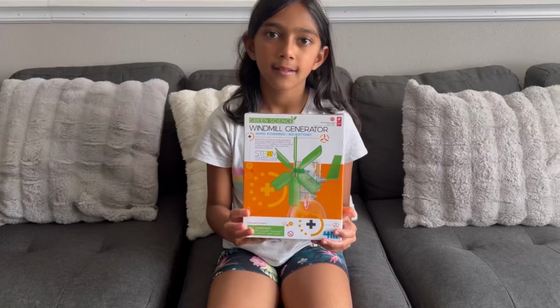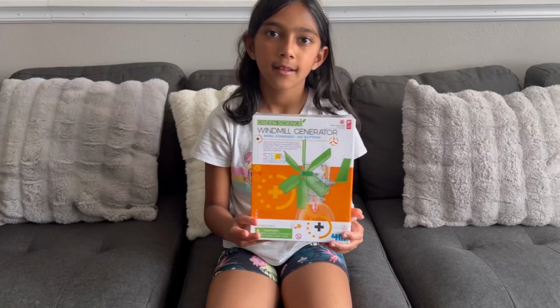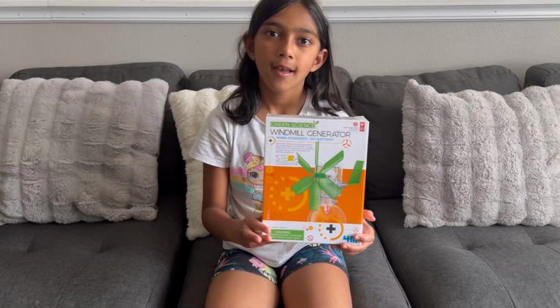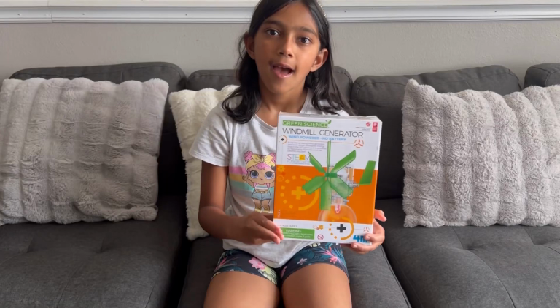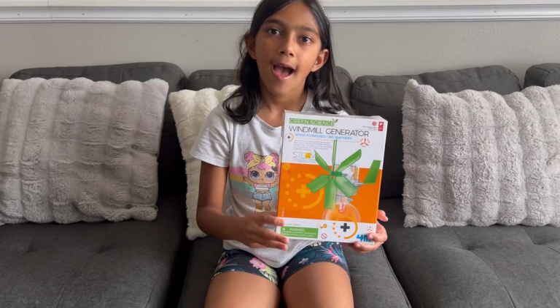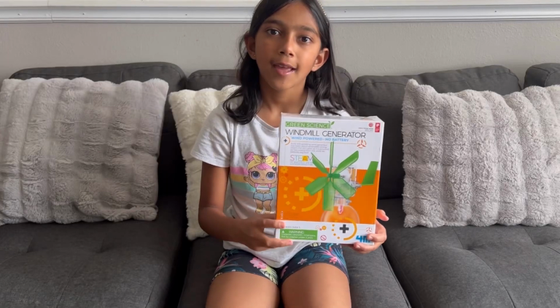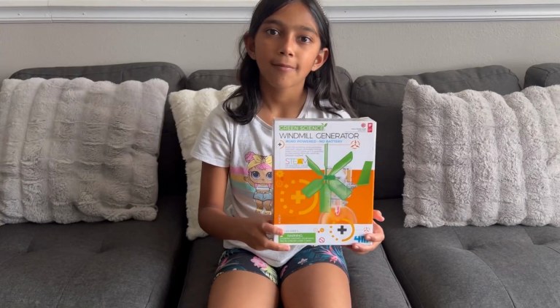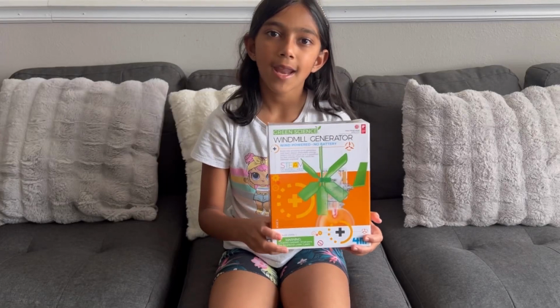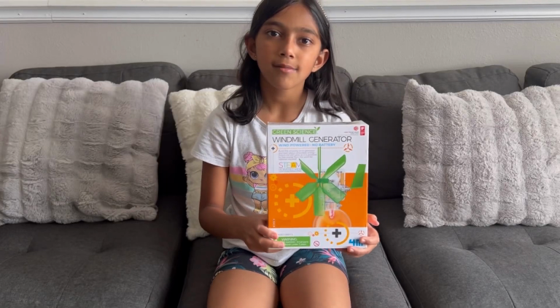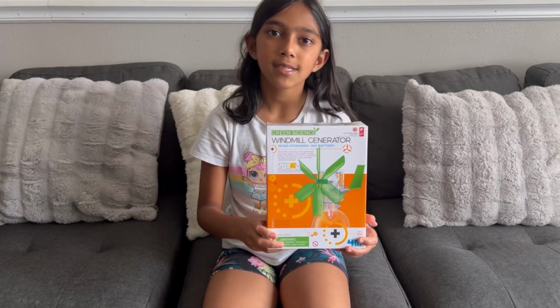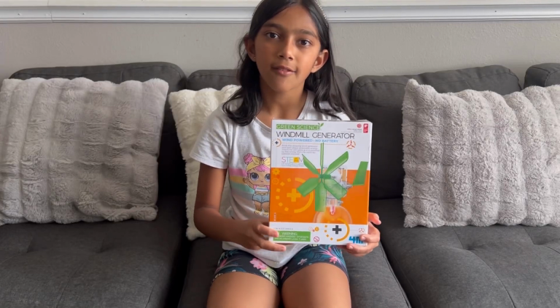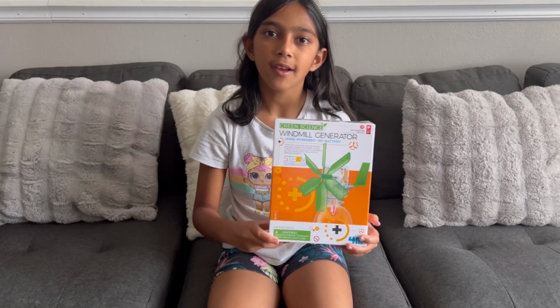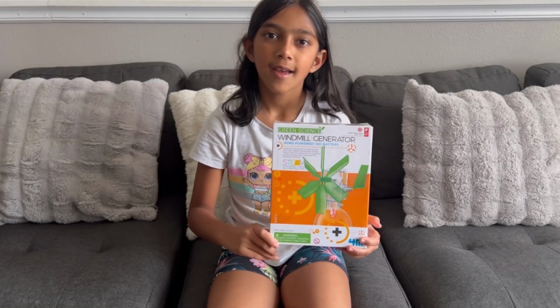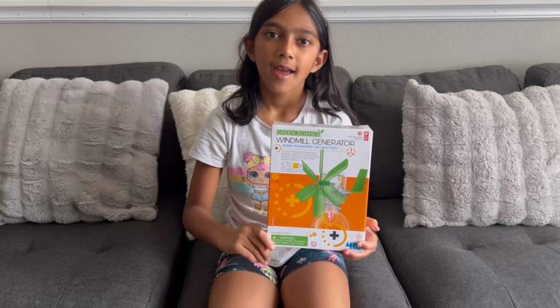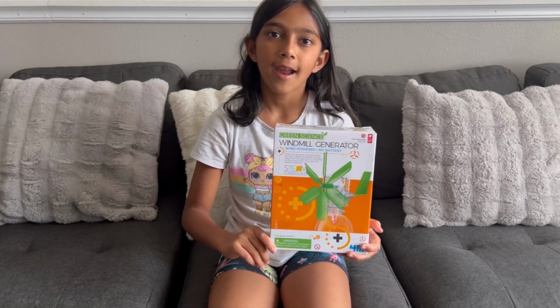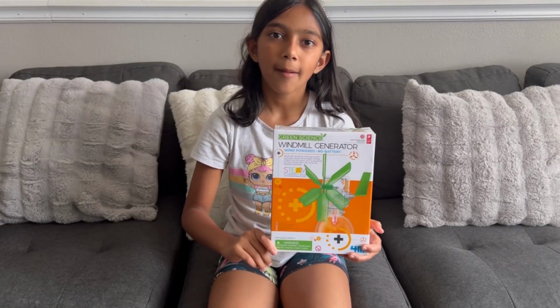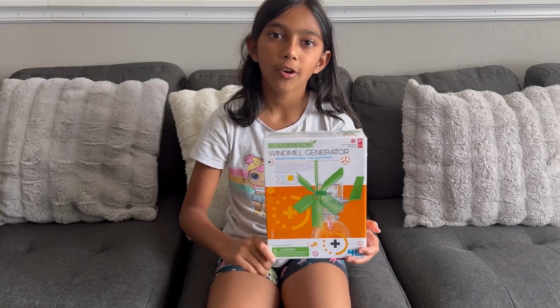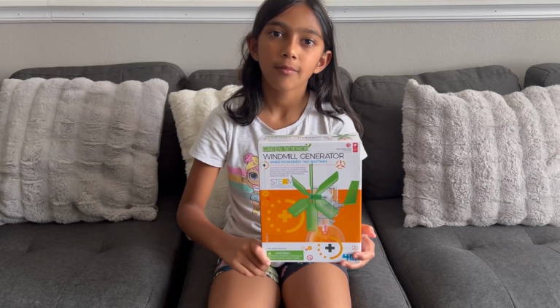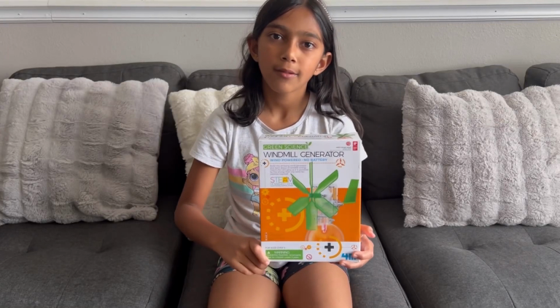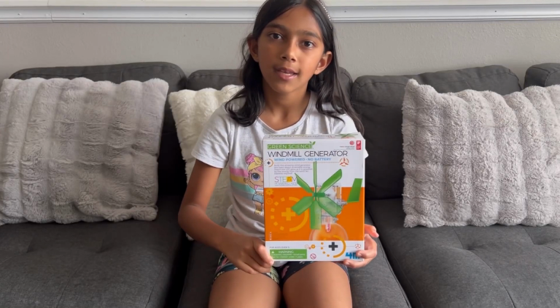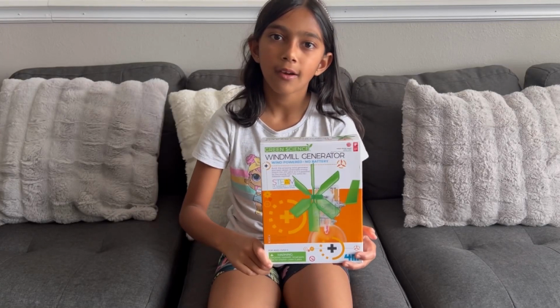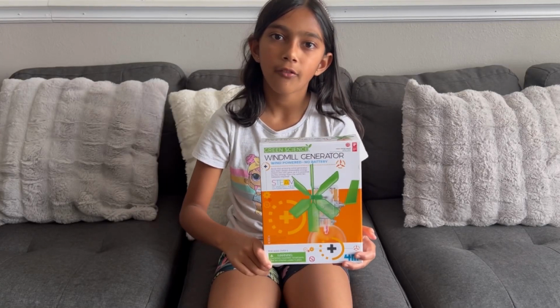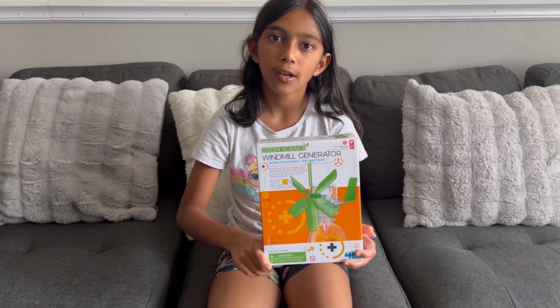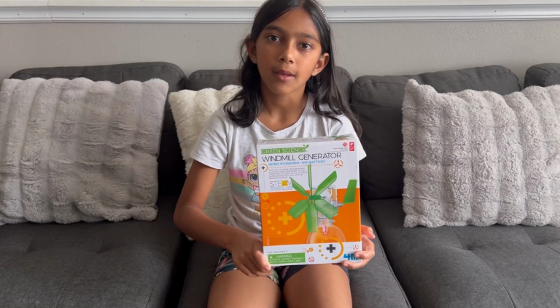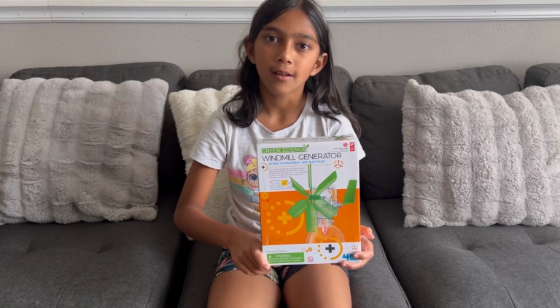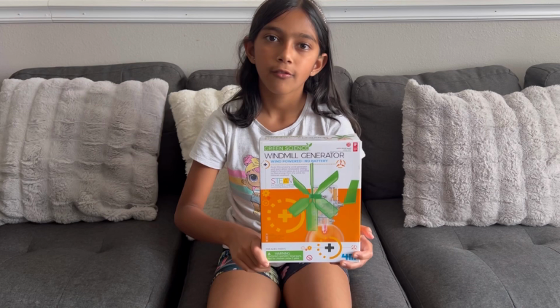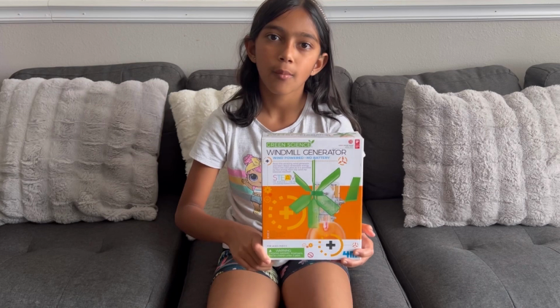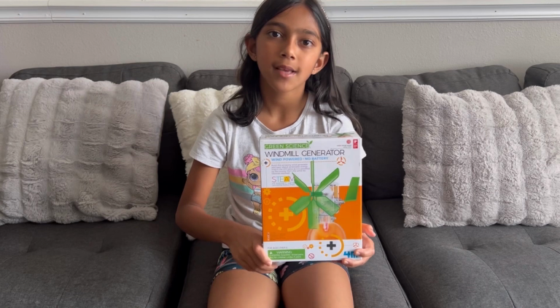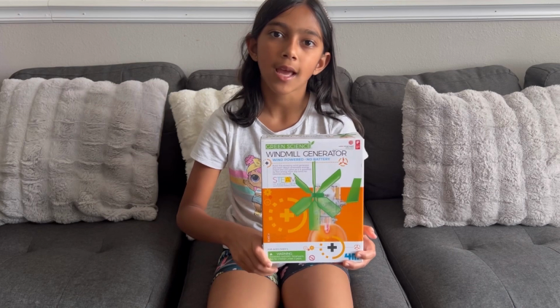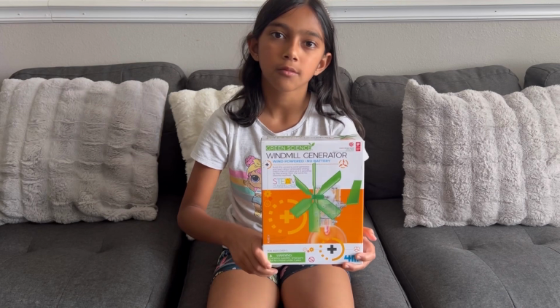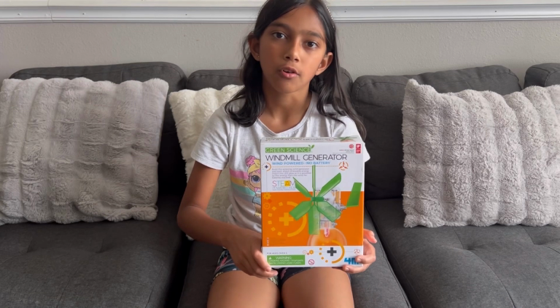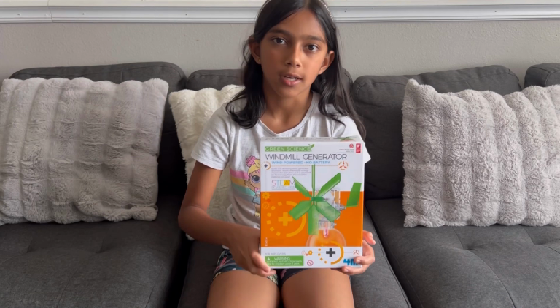Hi, my name is Navya and I'm going to be making a windmill for my science project.